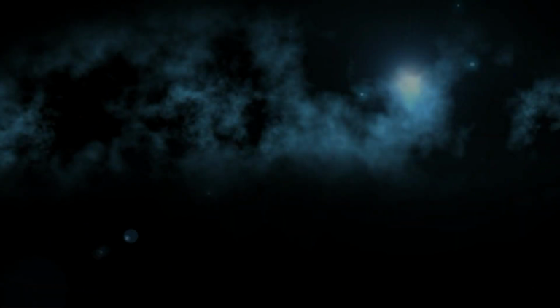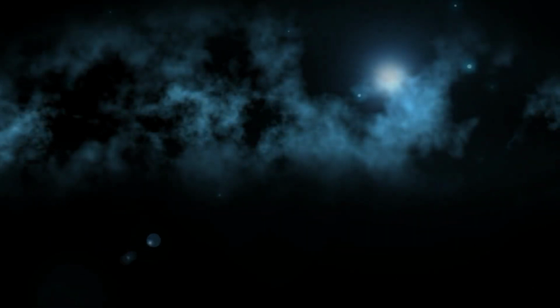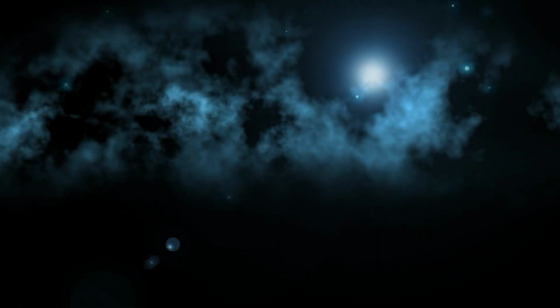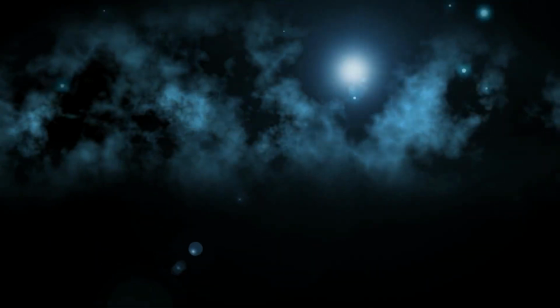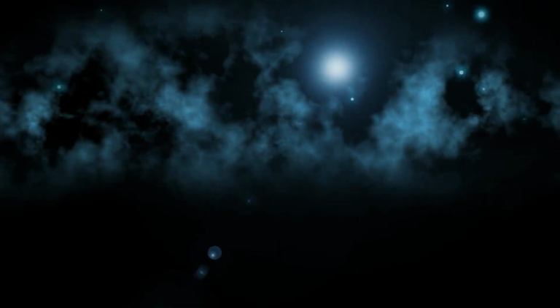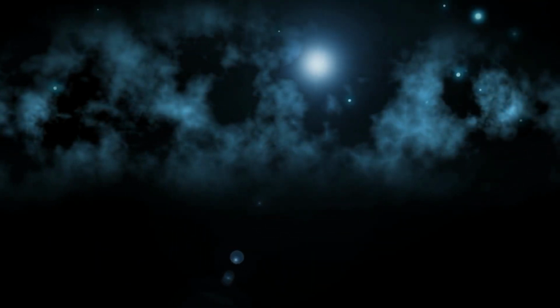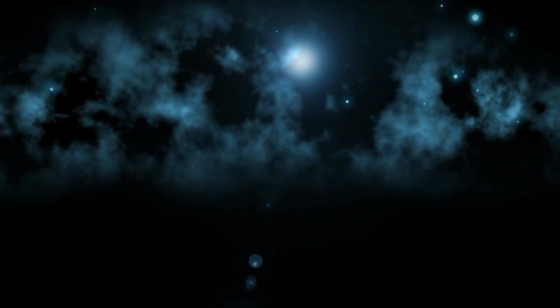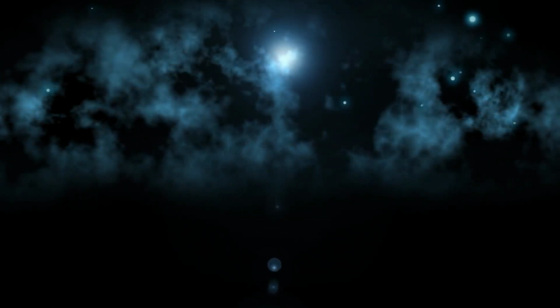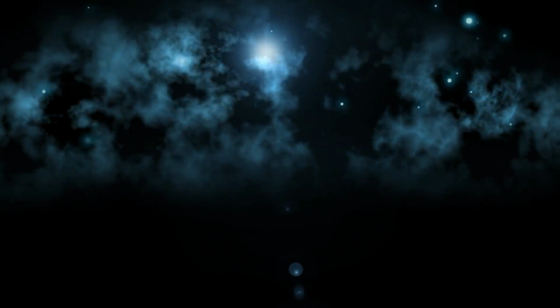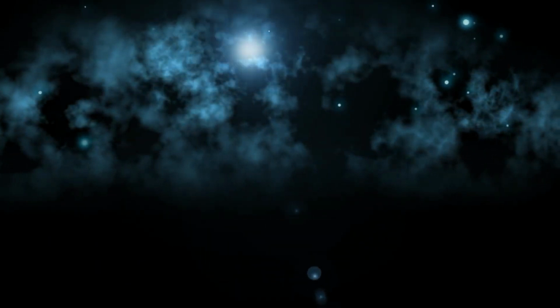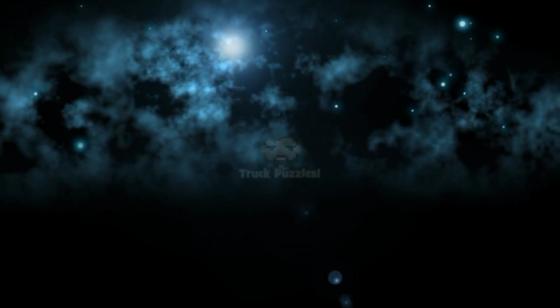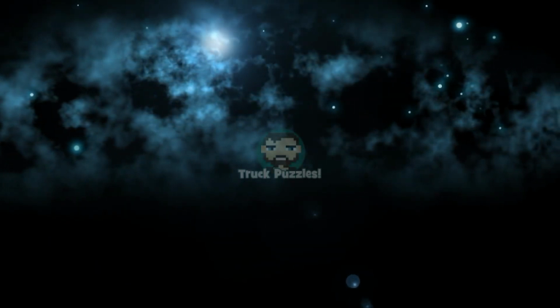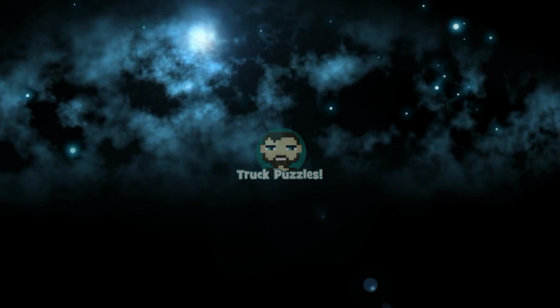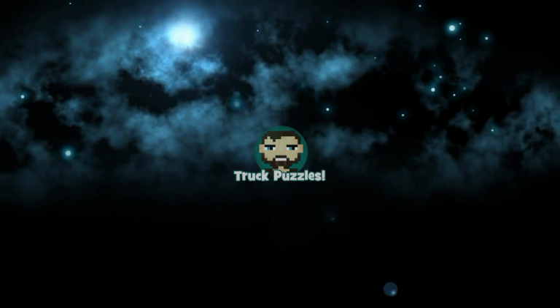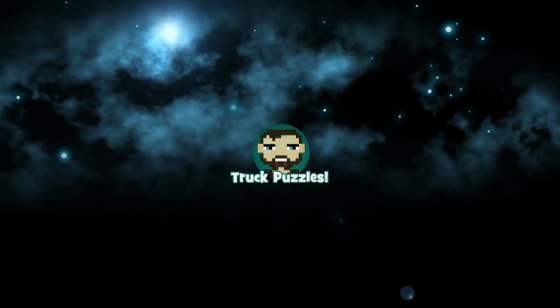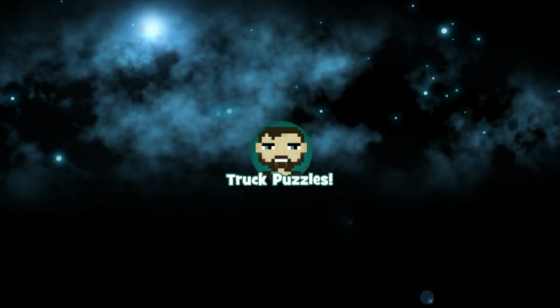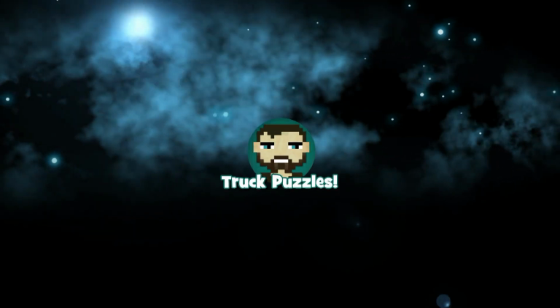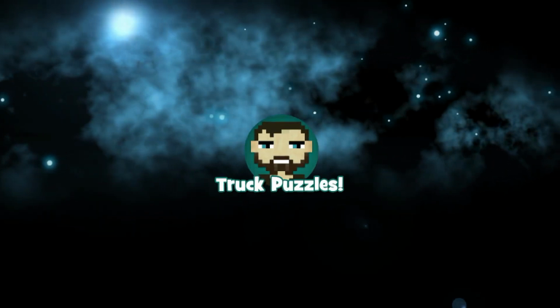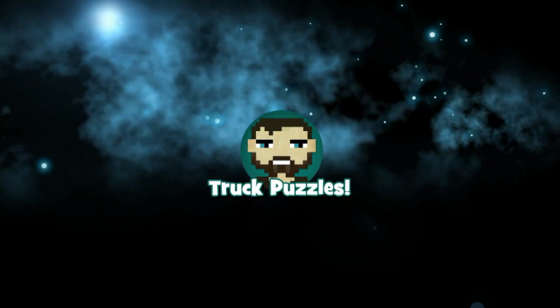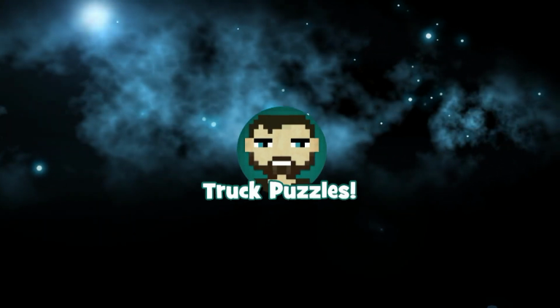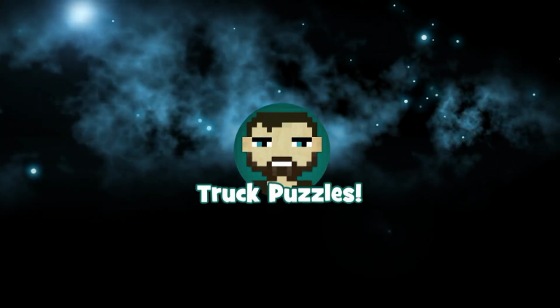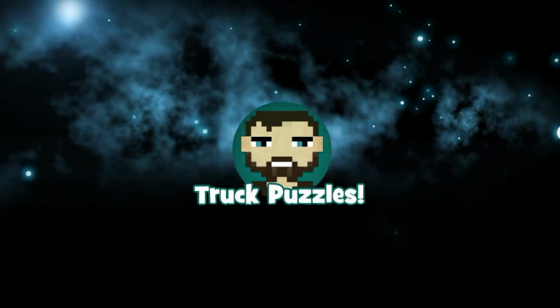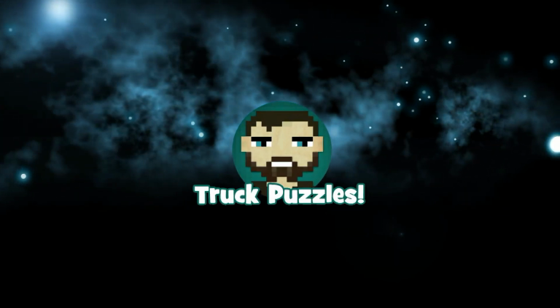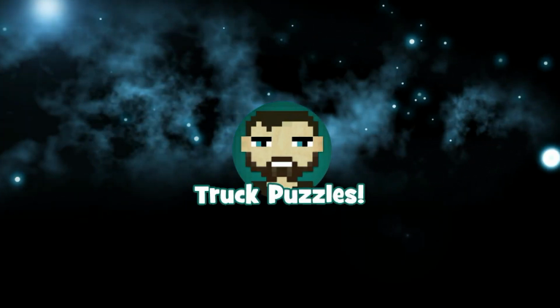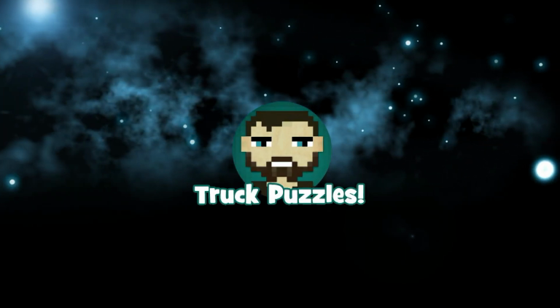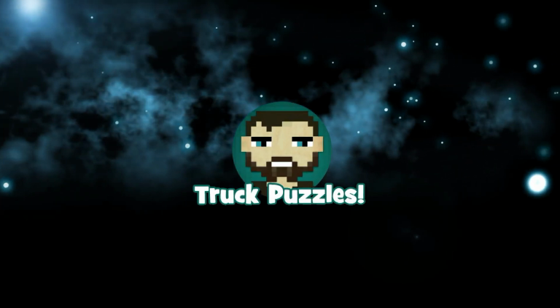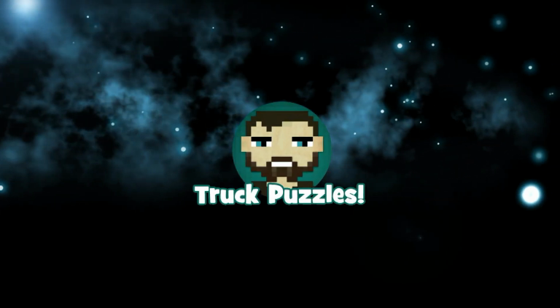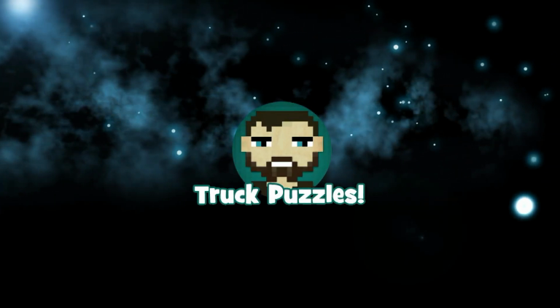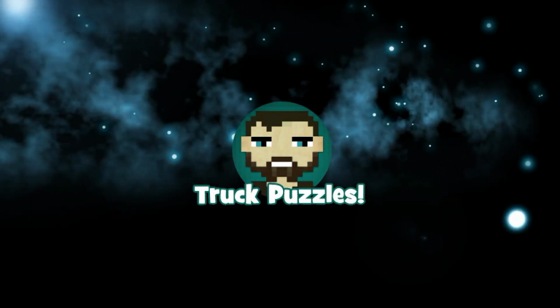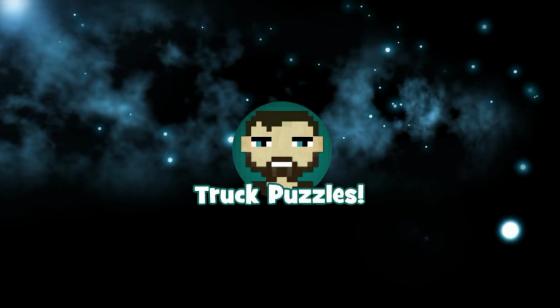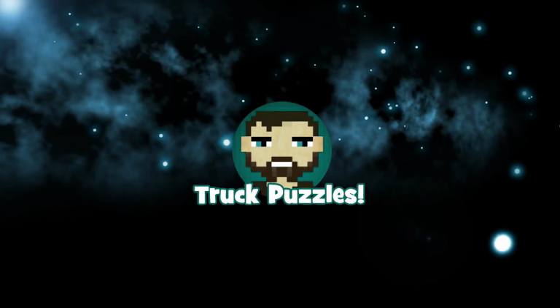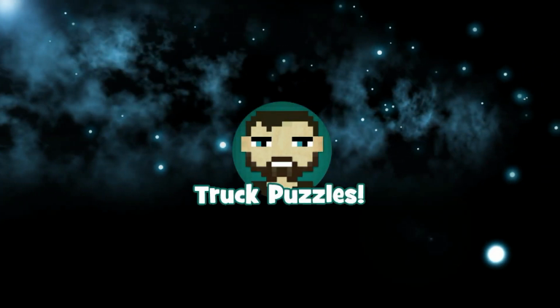Until then, puzzle pals, stay safe and warm out there, and we'll see you on the next installment. Thanks for joining me.